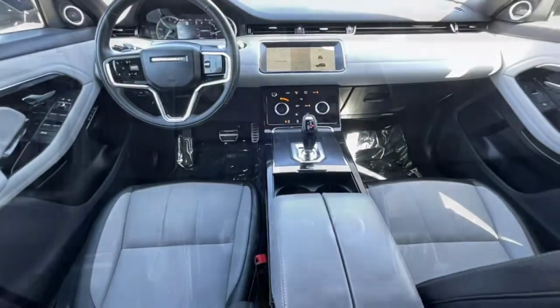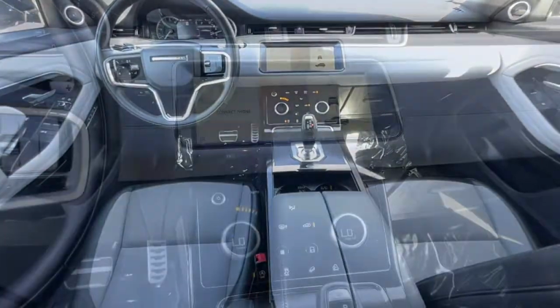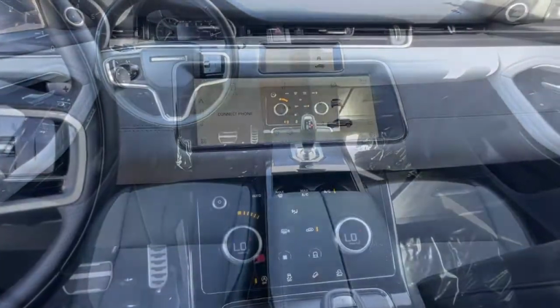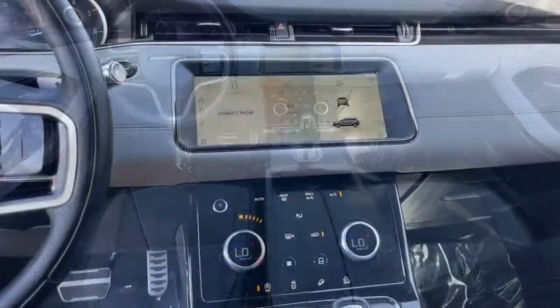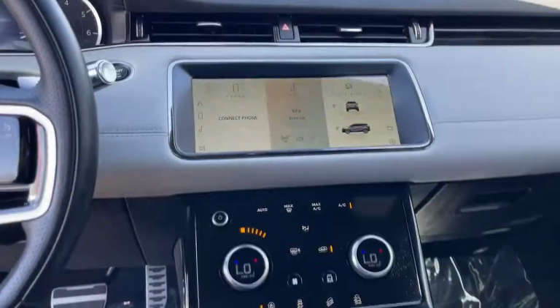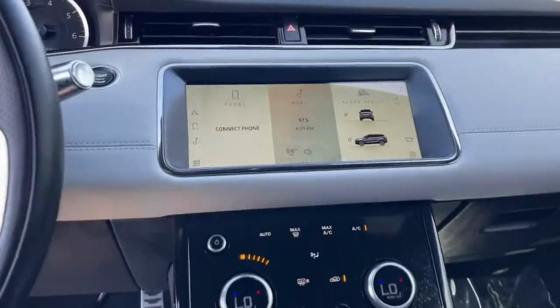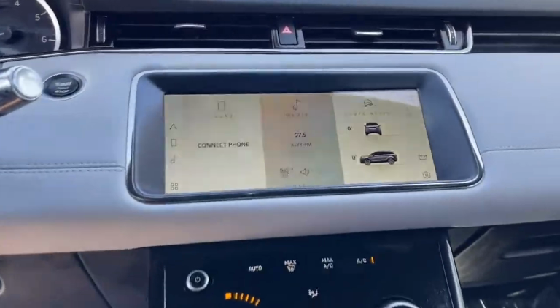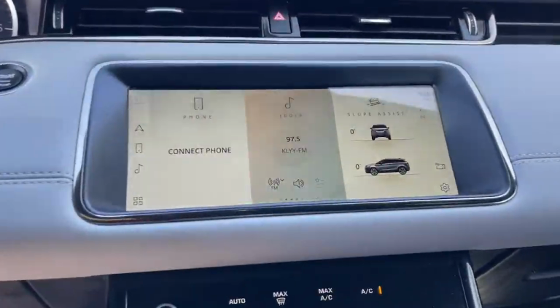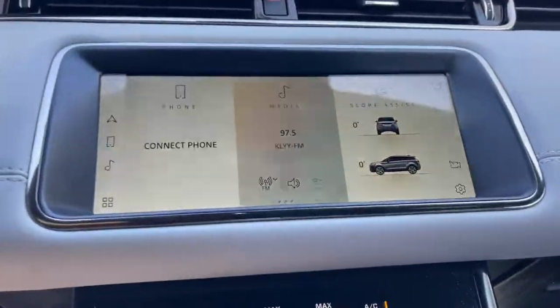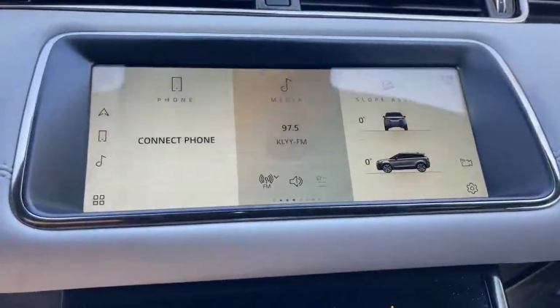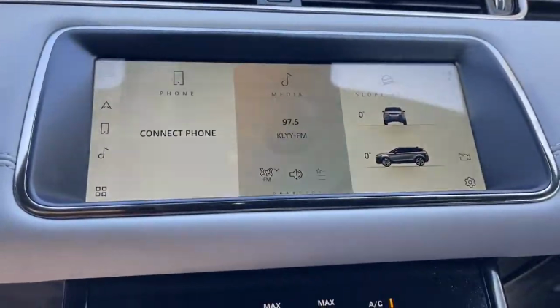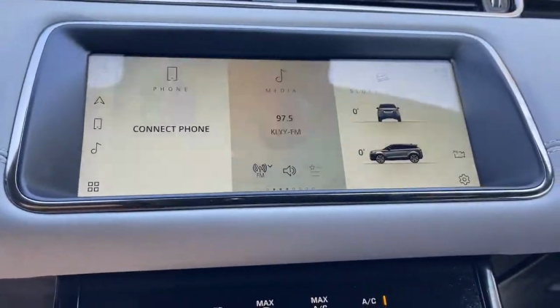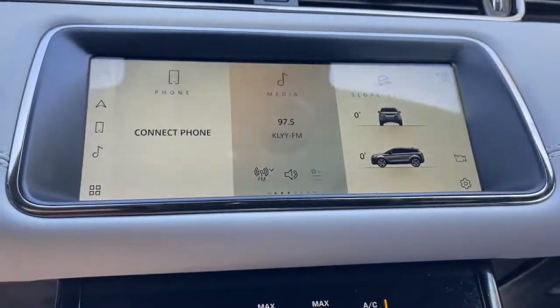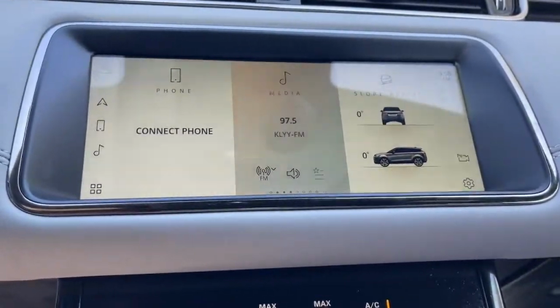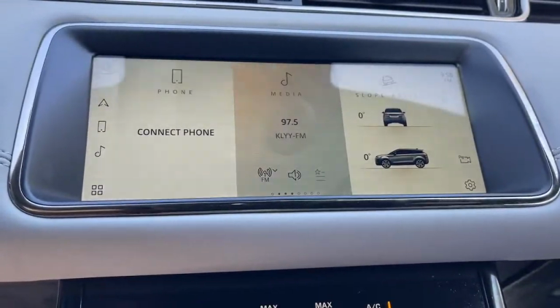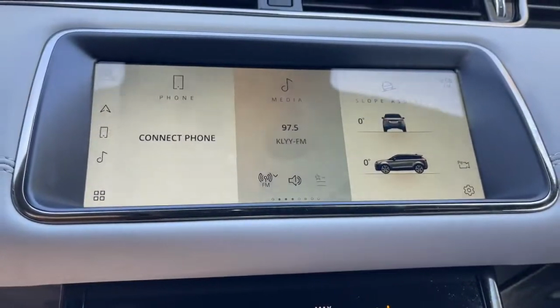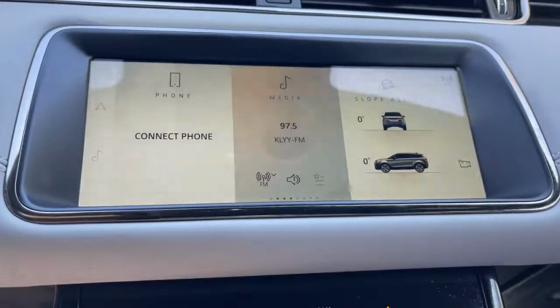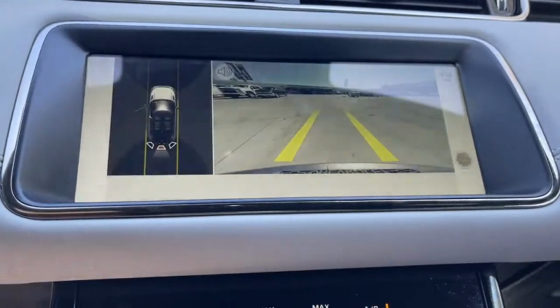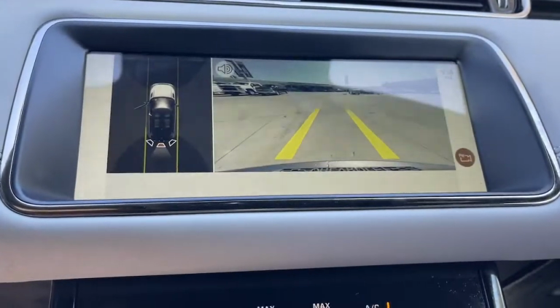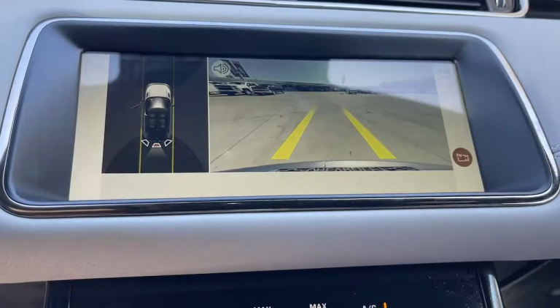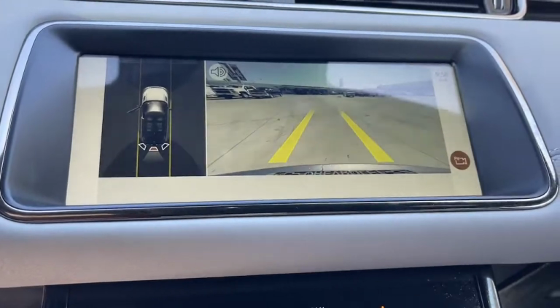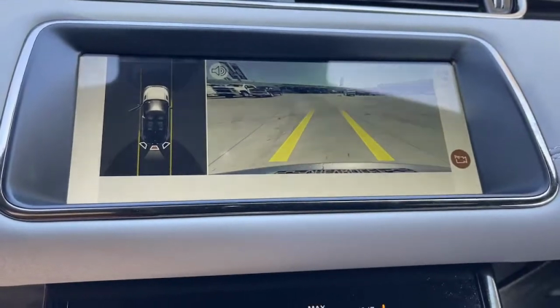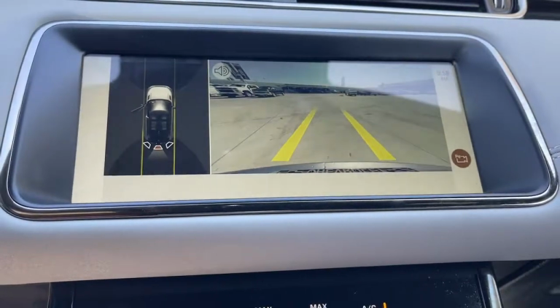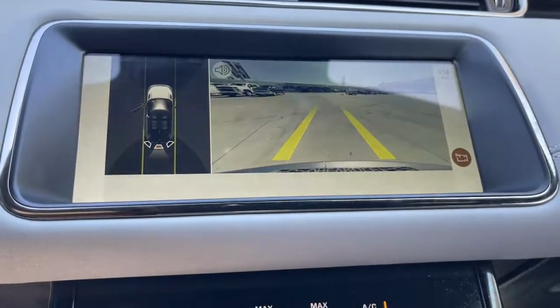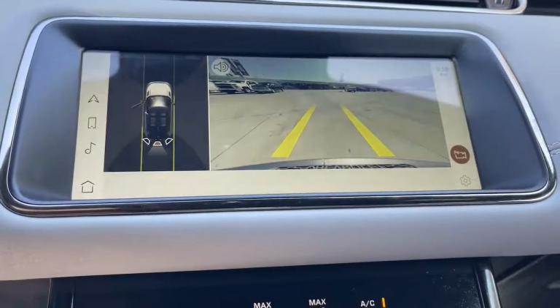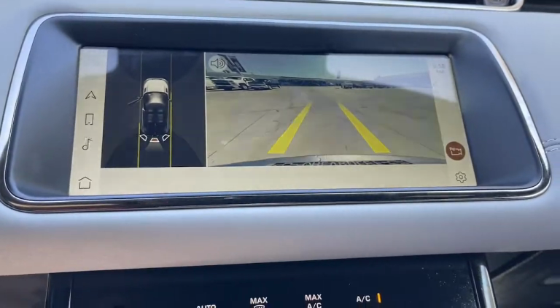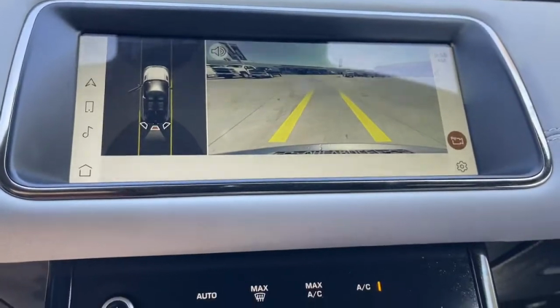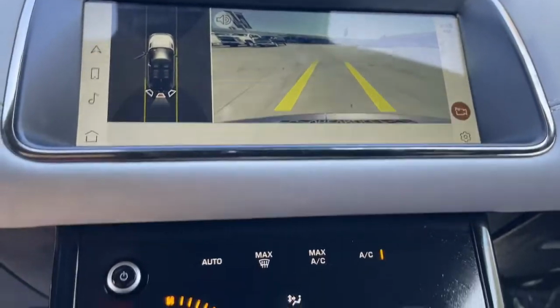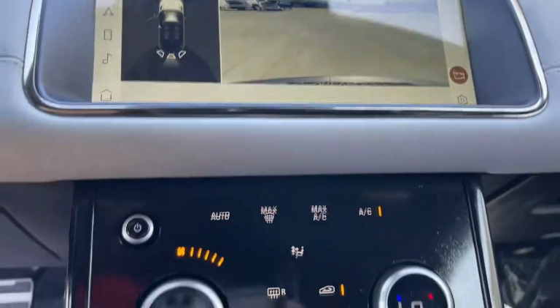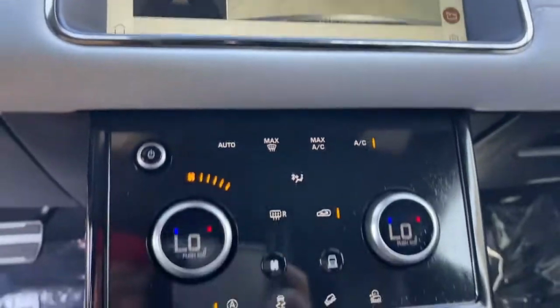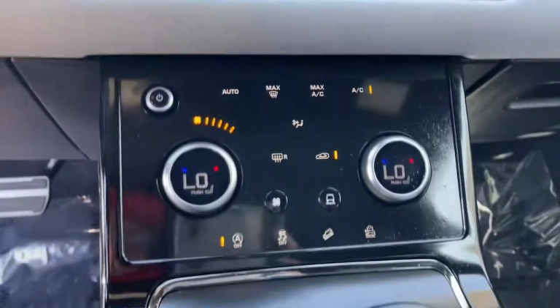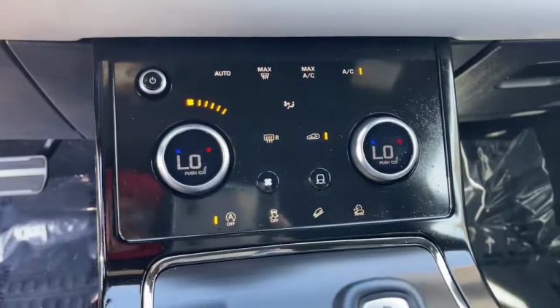Make the most of the drive in this exceptional Range Rover Evoque. Come in for a test drive. Our team will make it the best part of your day.